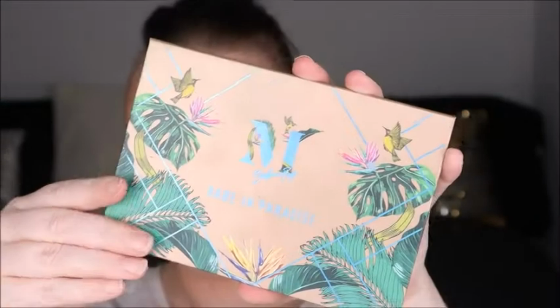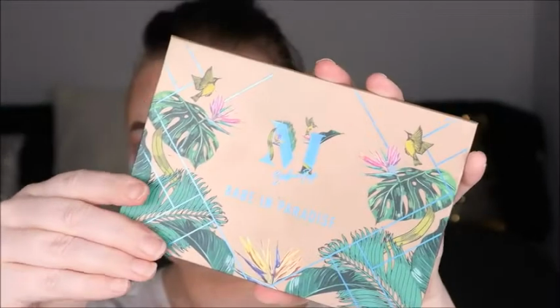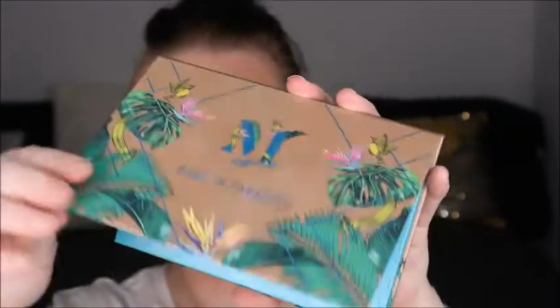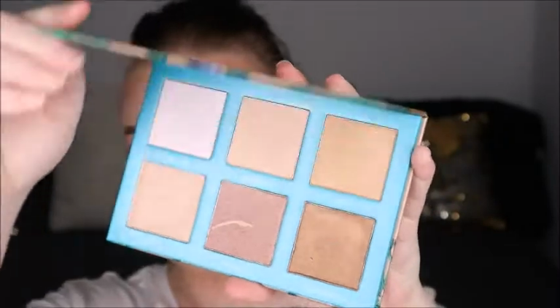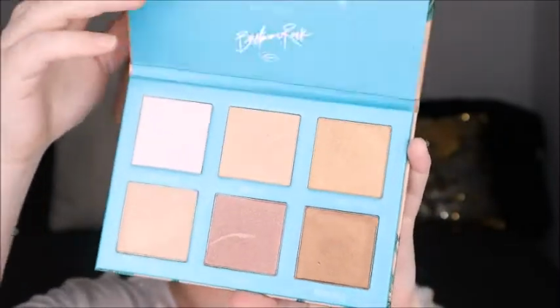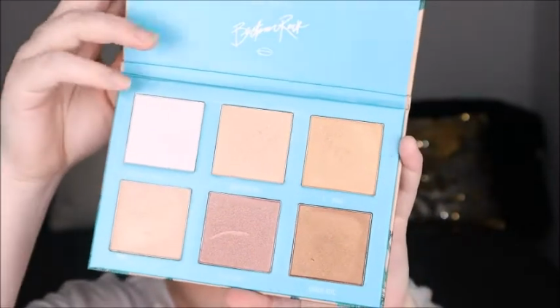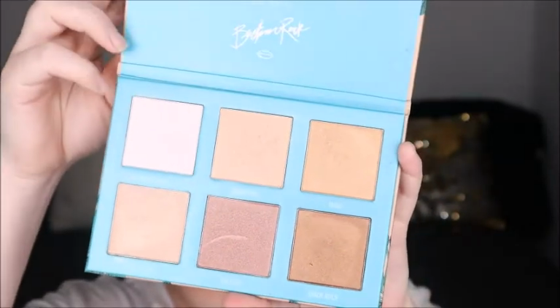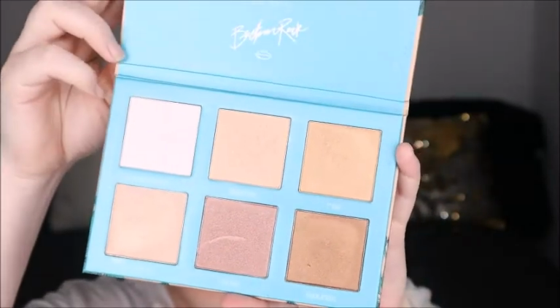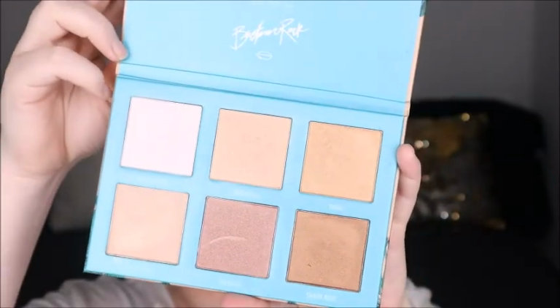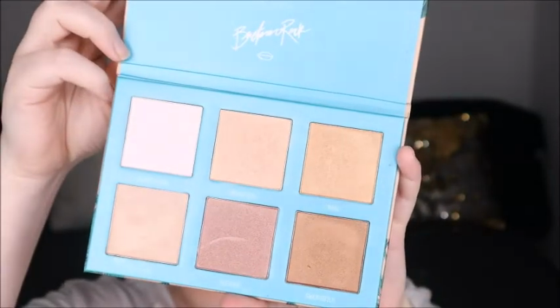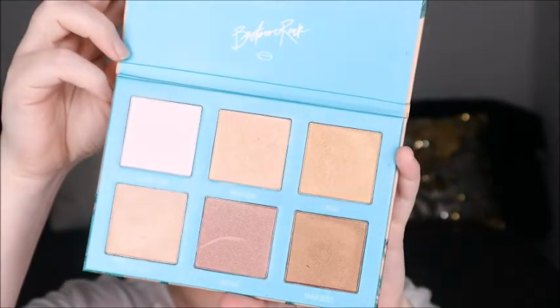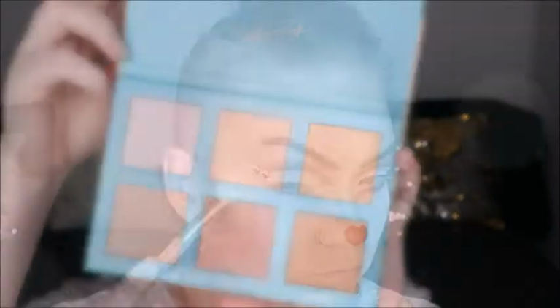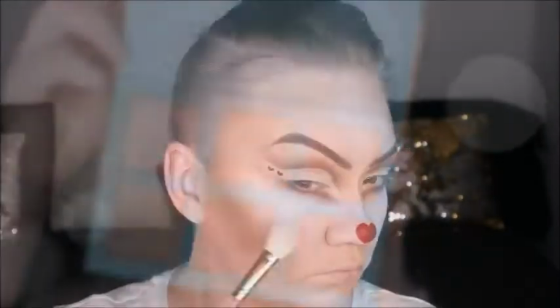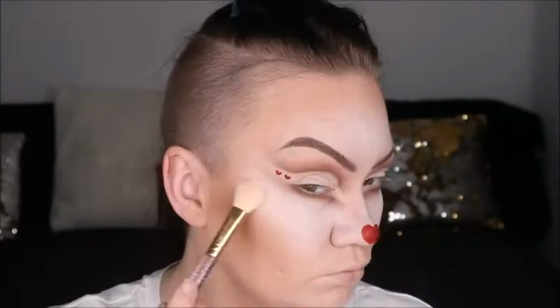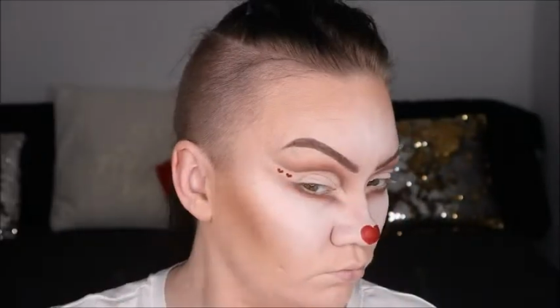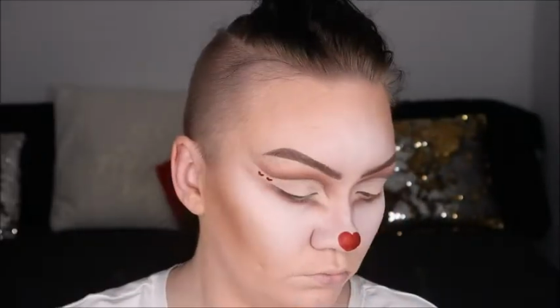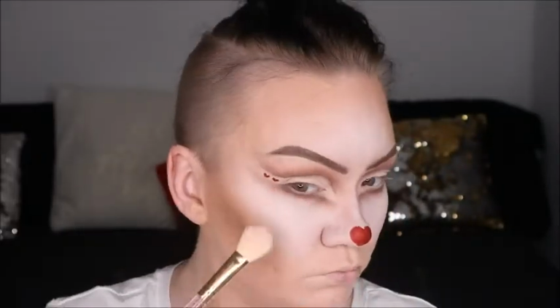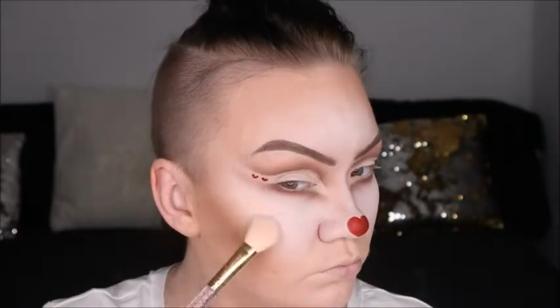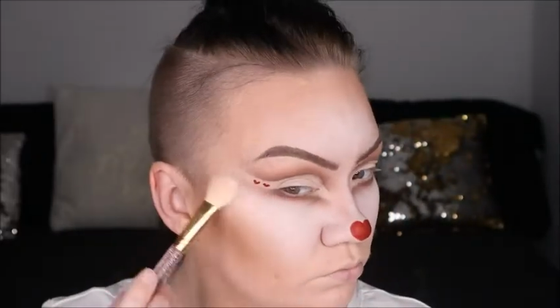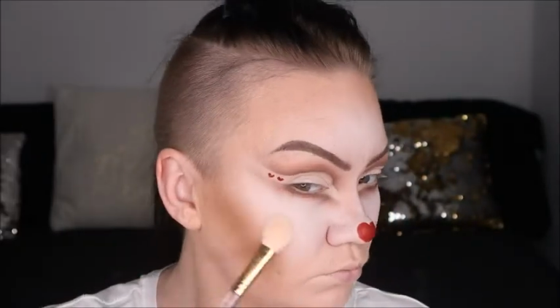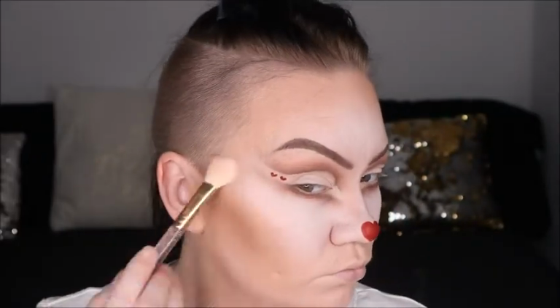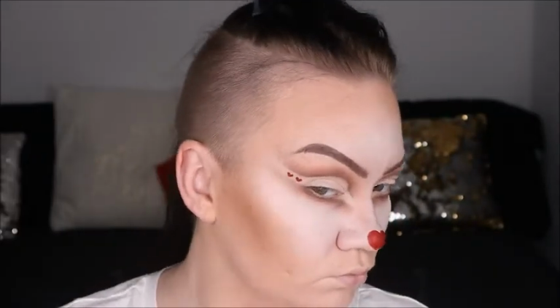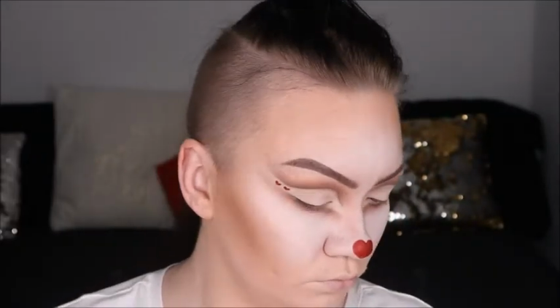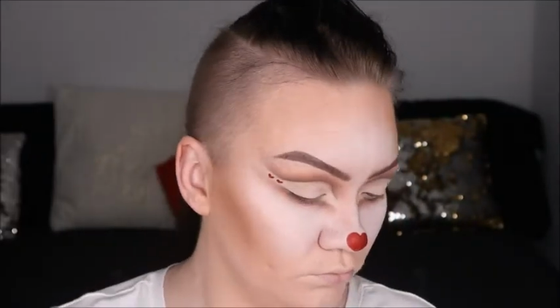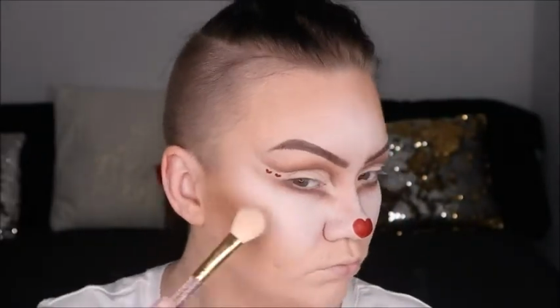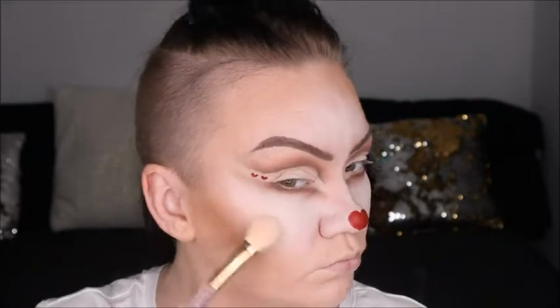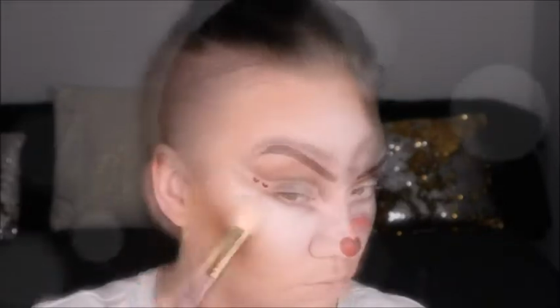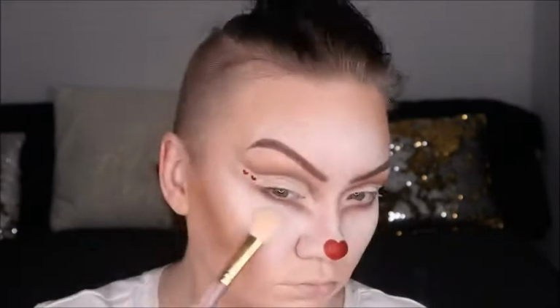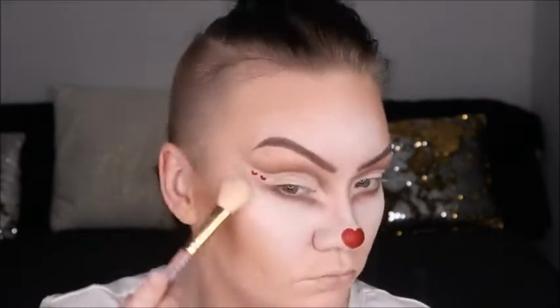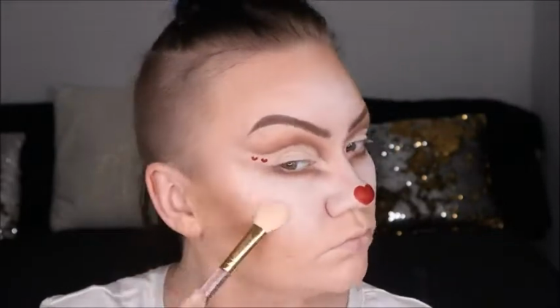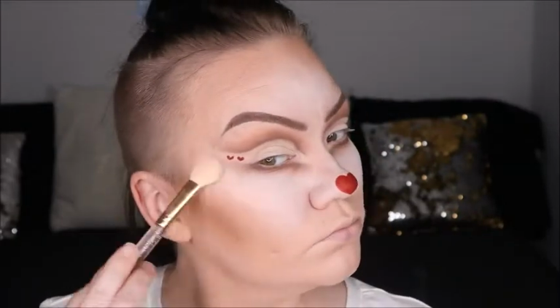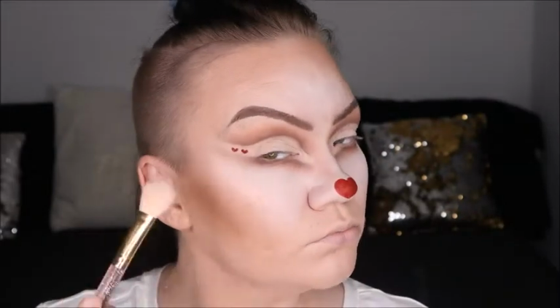Next we're going in with Wolfie and Bretman Rock's Babe in Paradise highlight palette, just putting a little bit of highlight on top of those cheekbones.